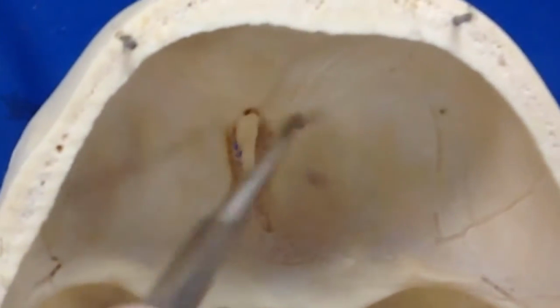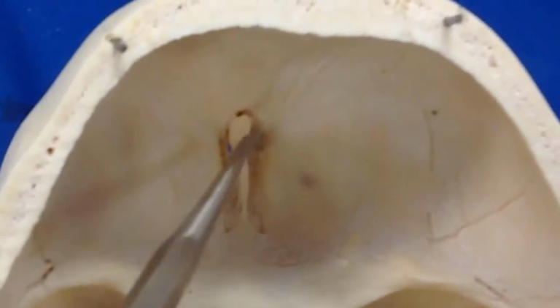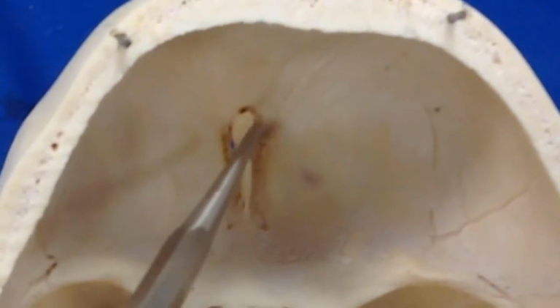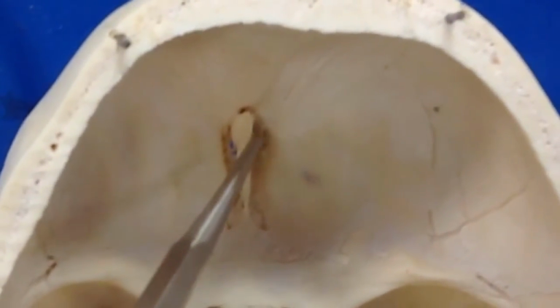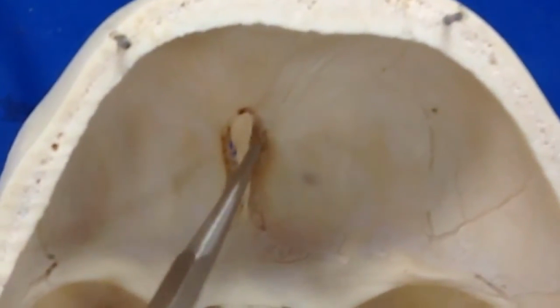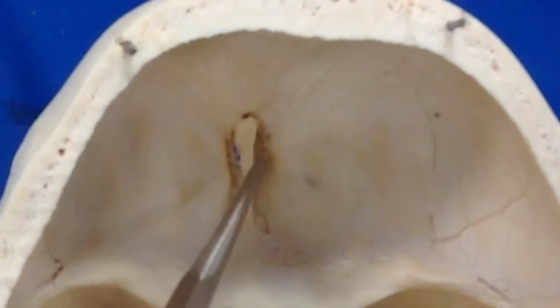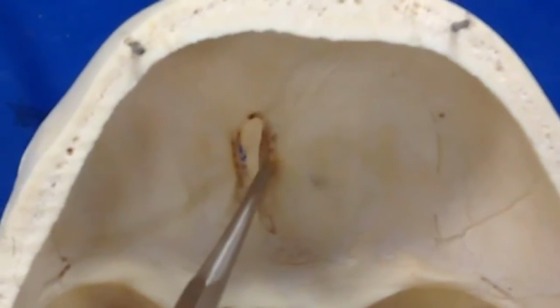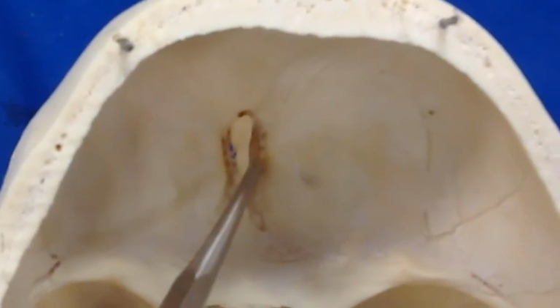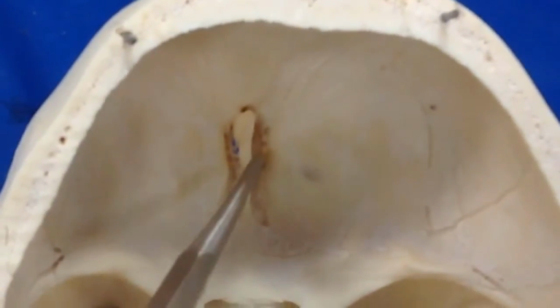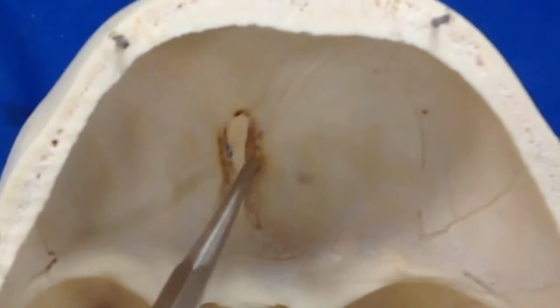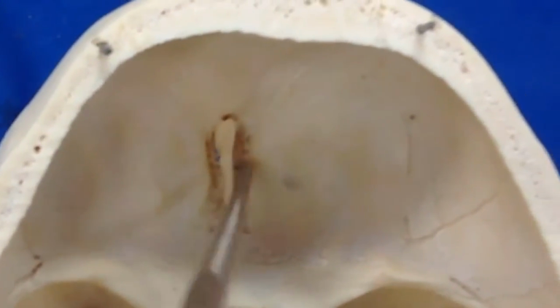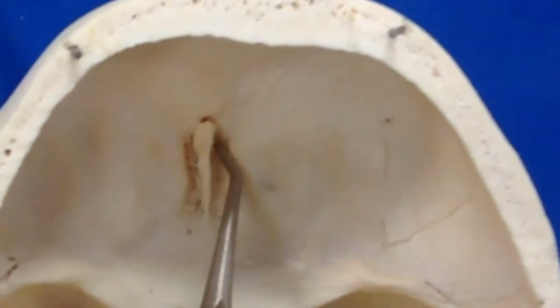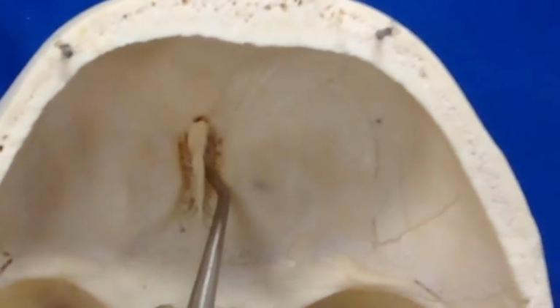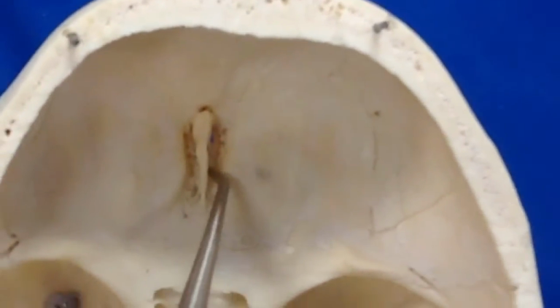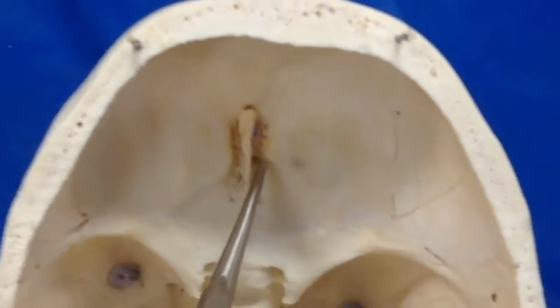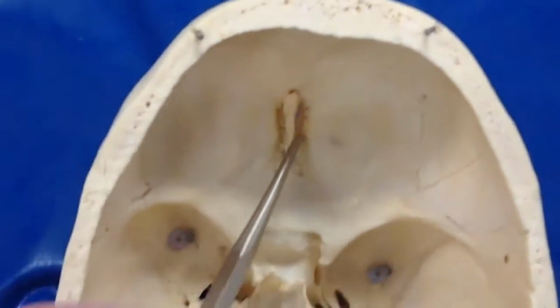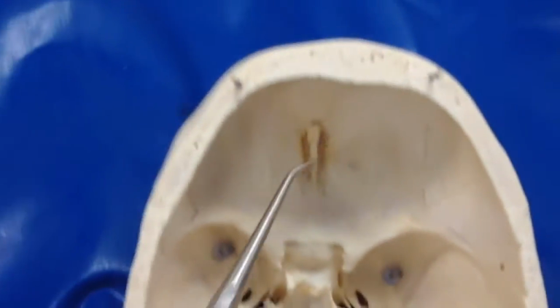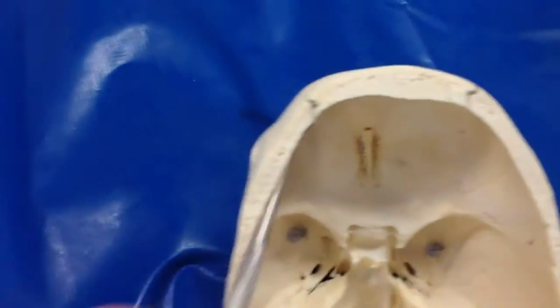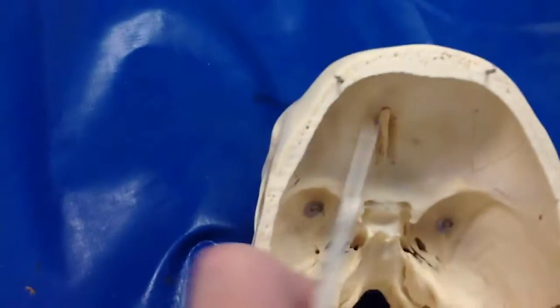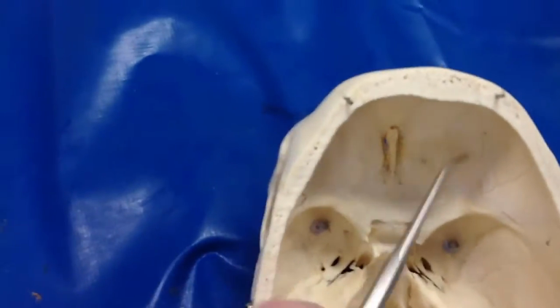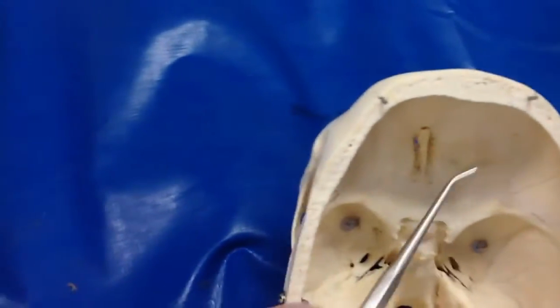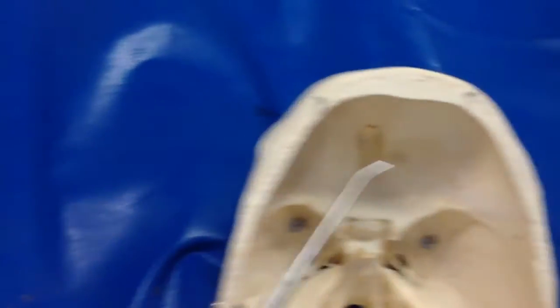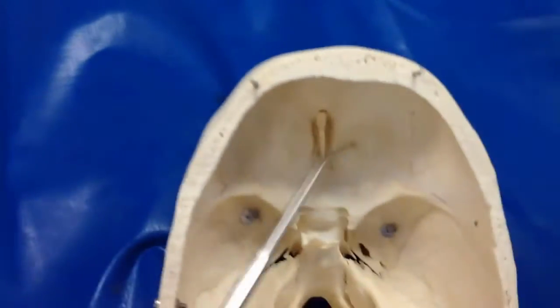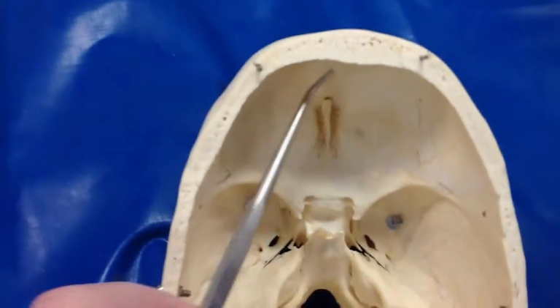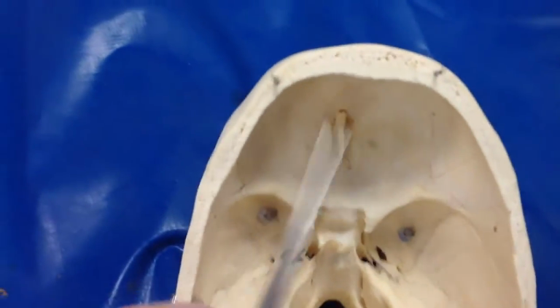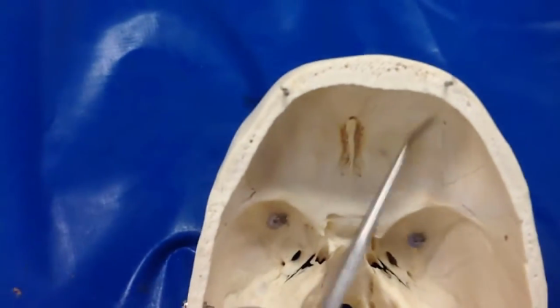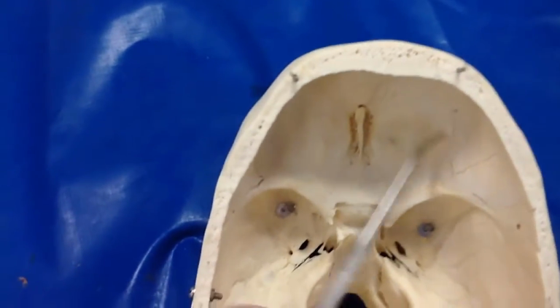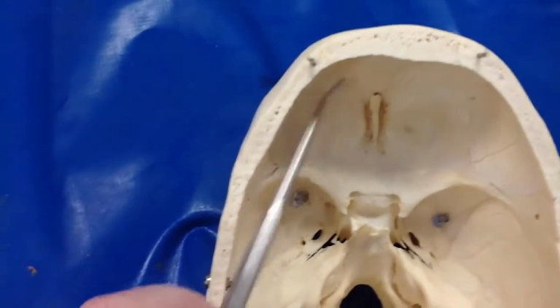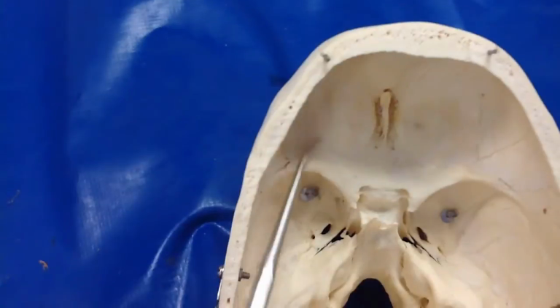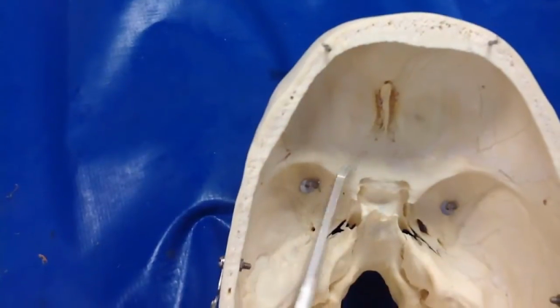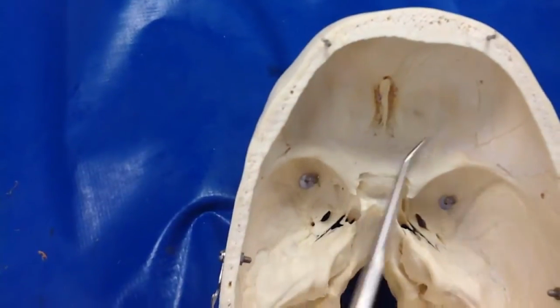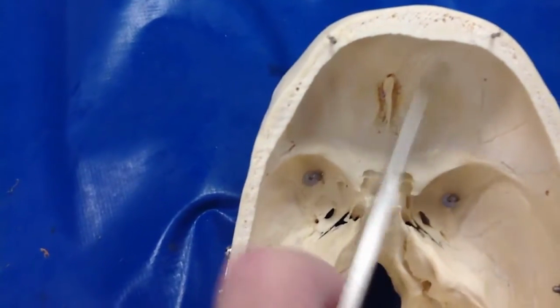Deep inside here are the cribriform plates. This is all the anterior cranial fossa.